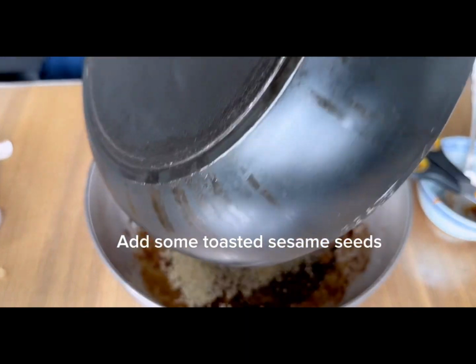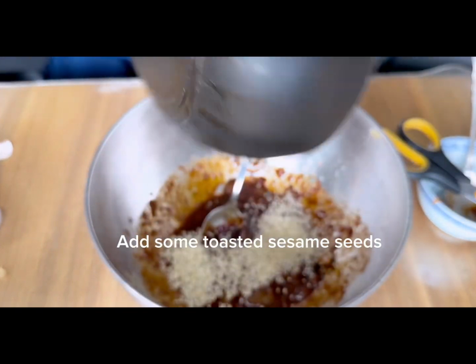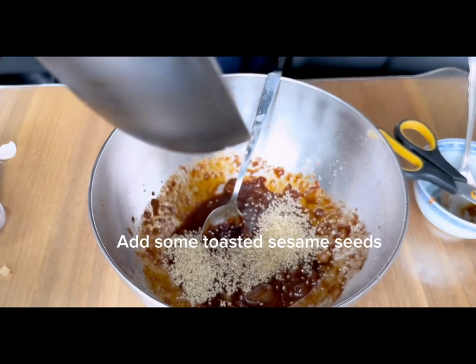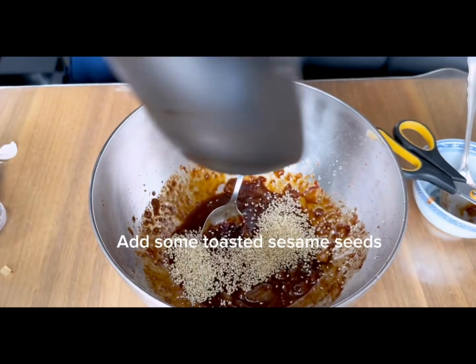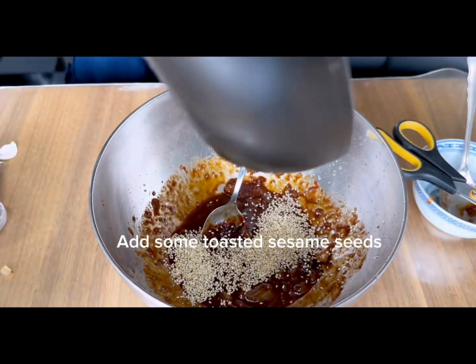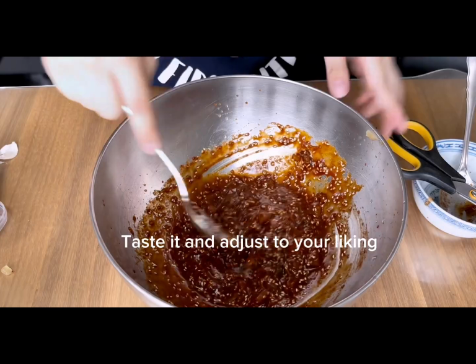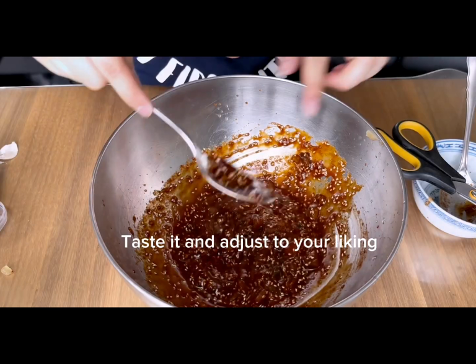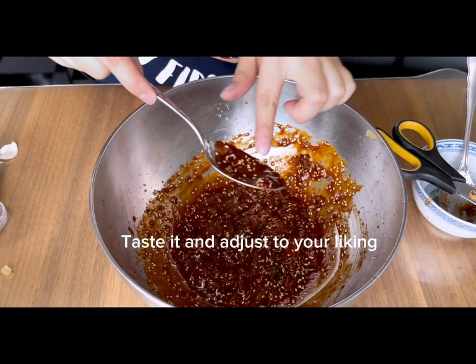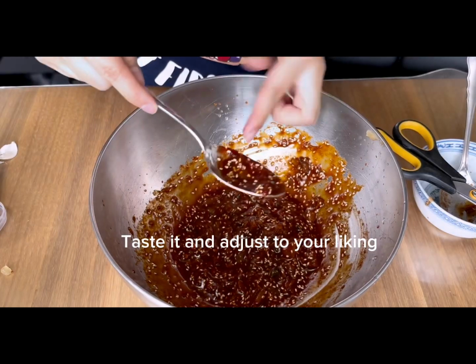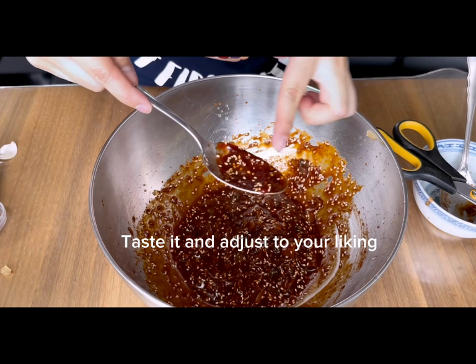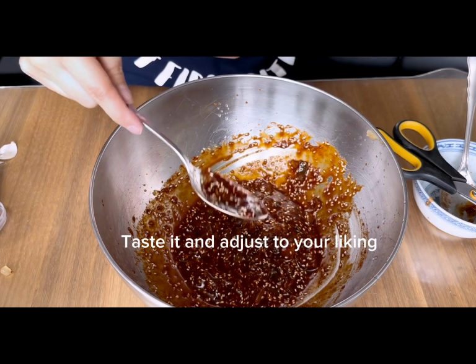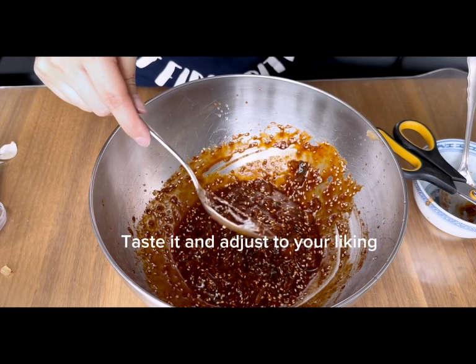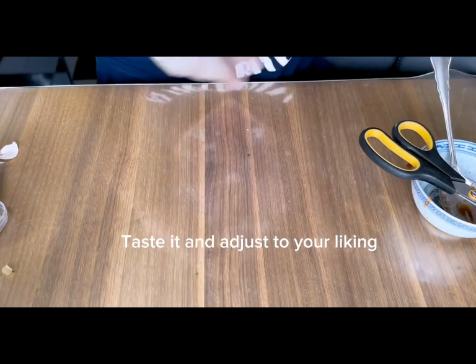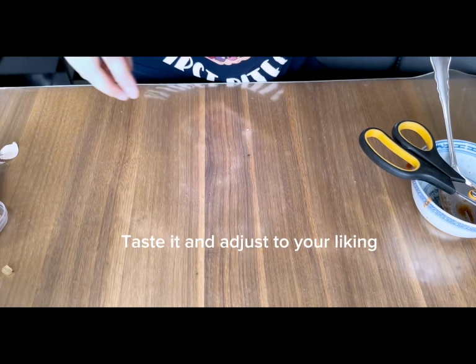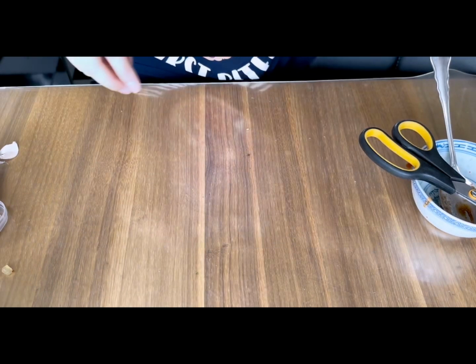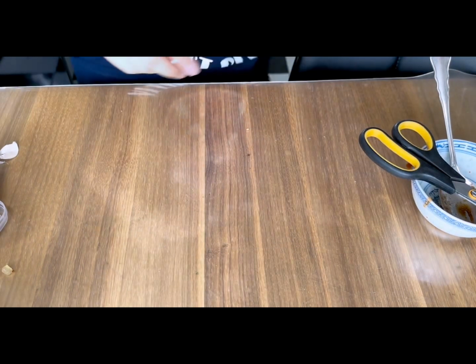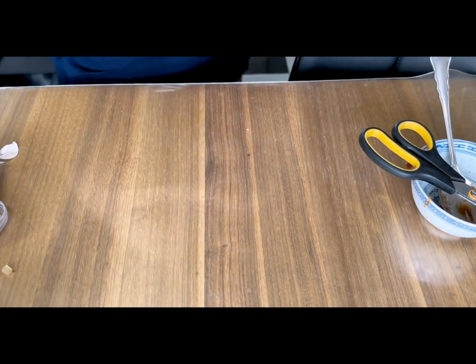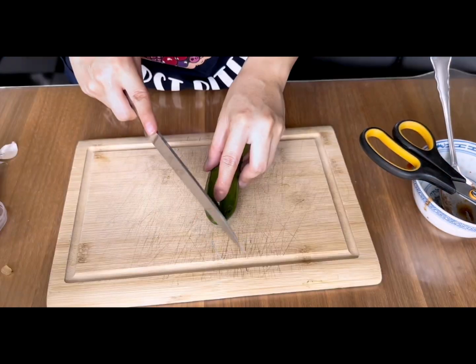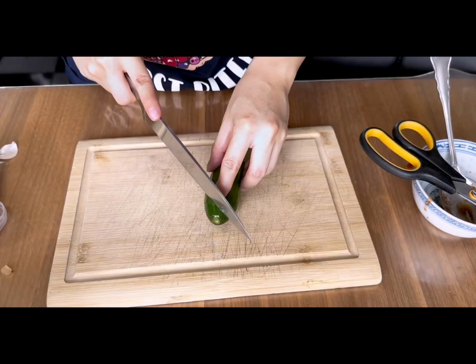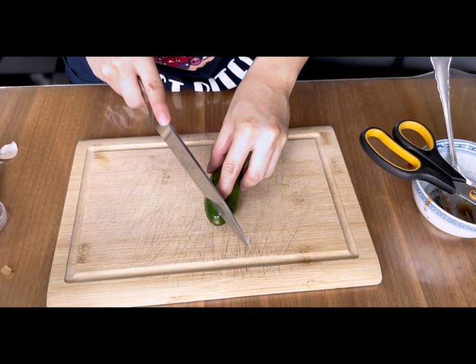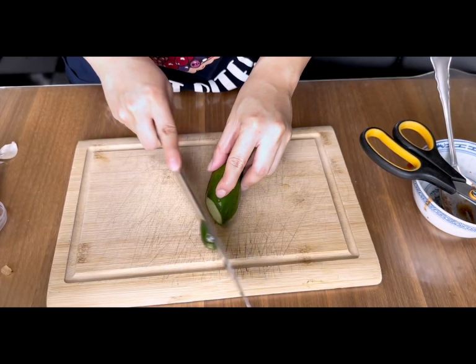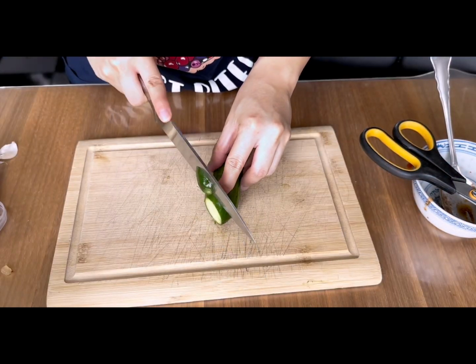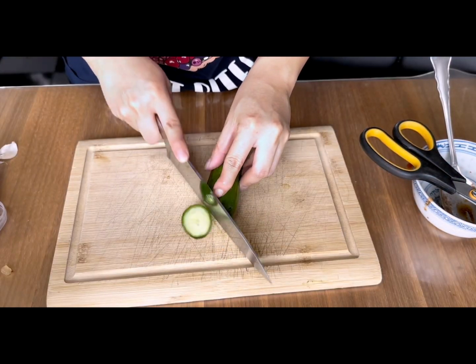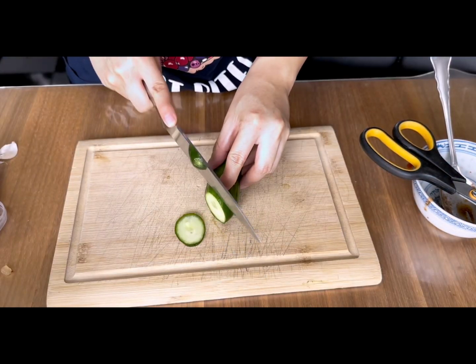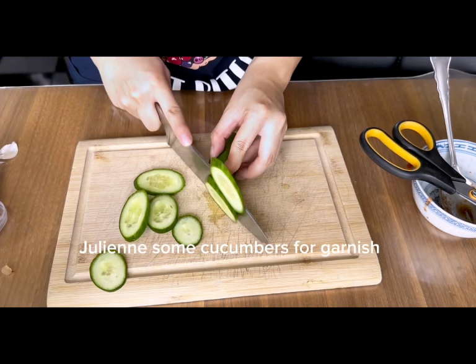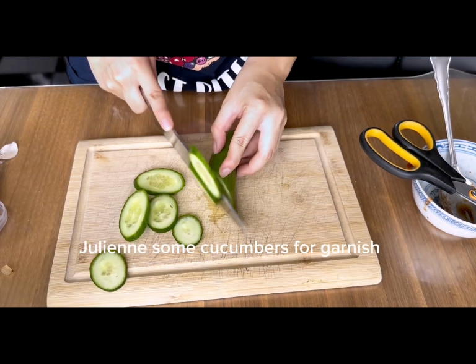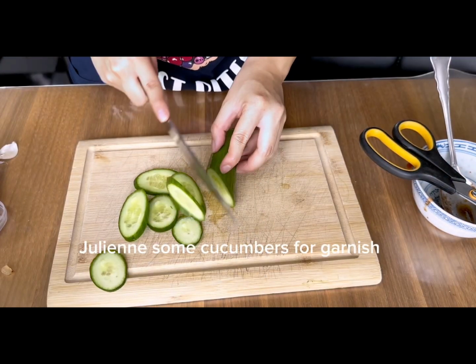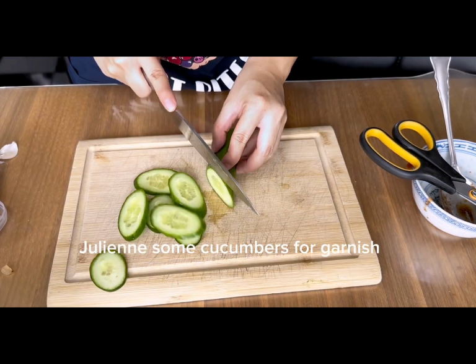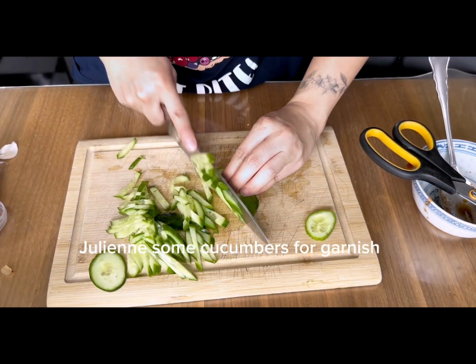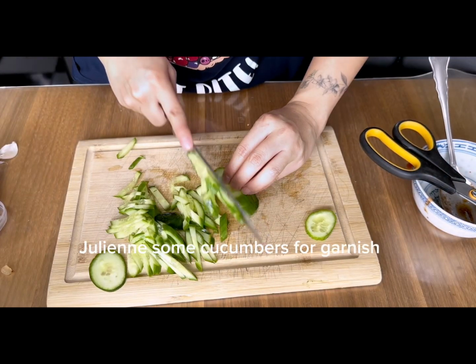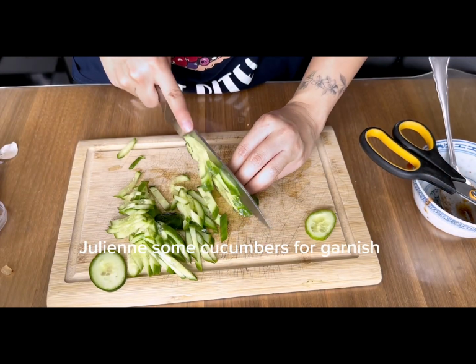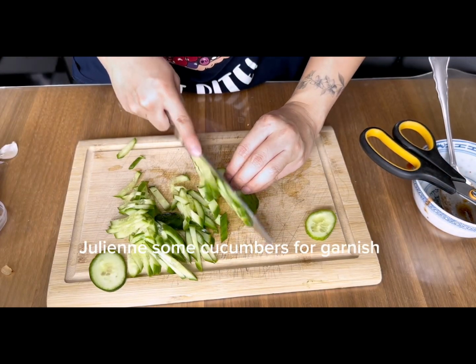Put in some toasted sesame seeds. Let's go and taste it. Cut some cucumbers for garnish.